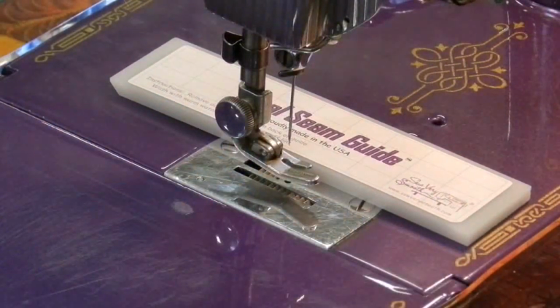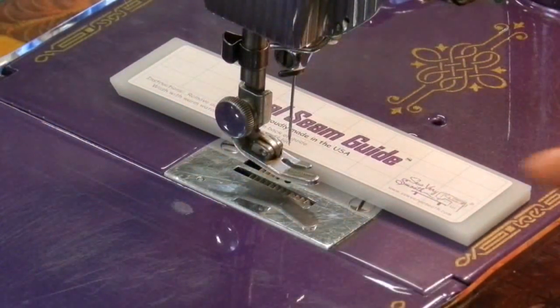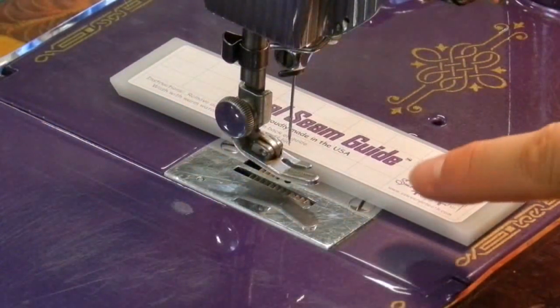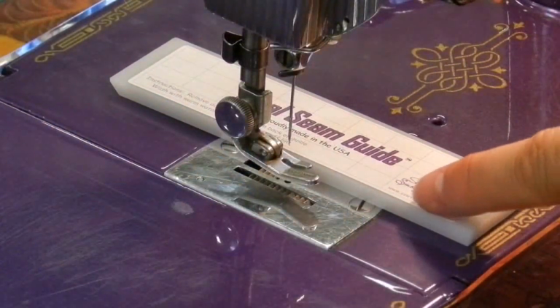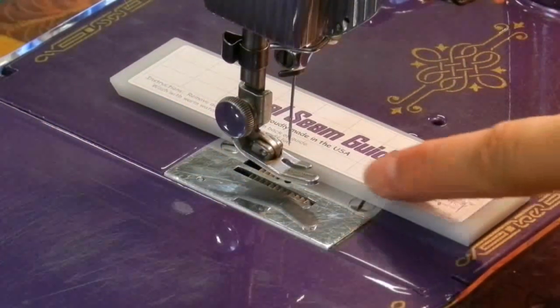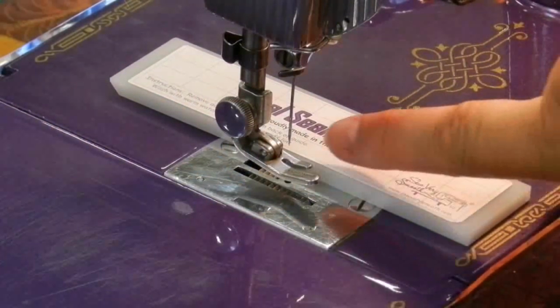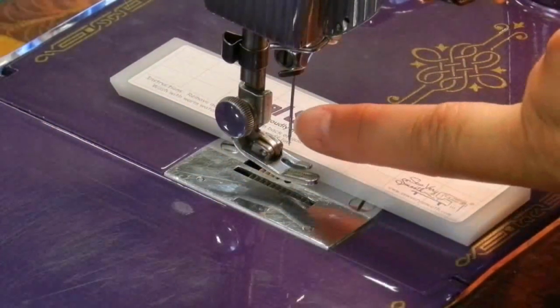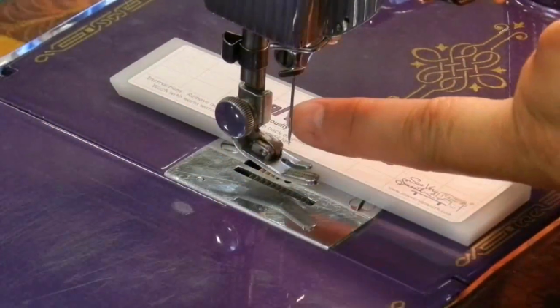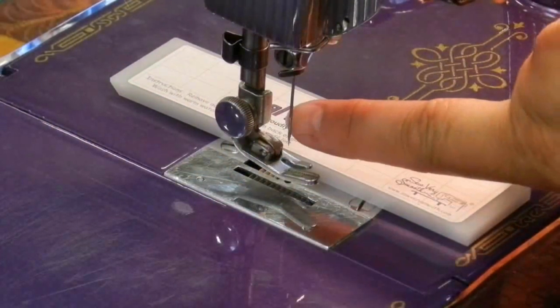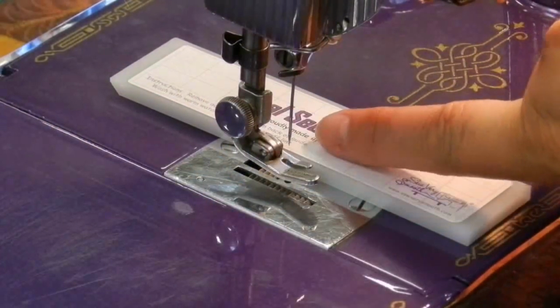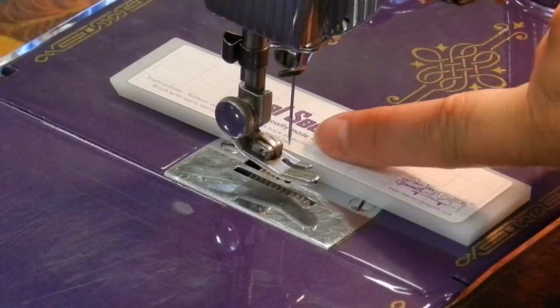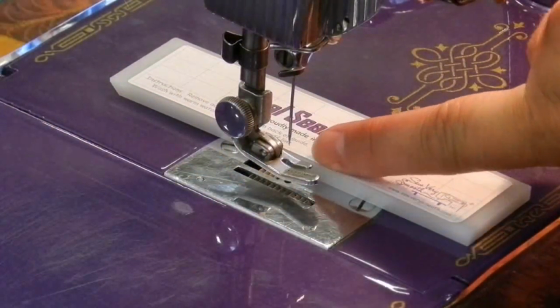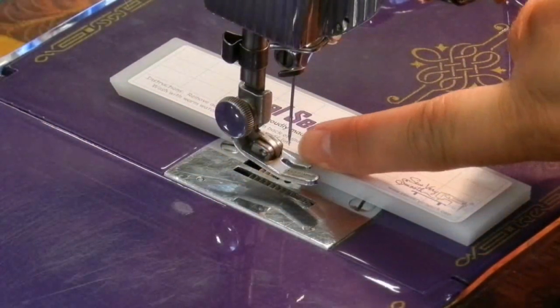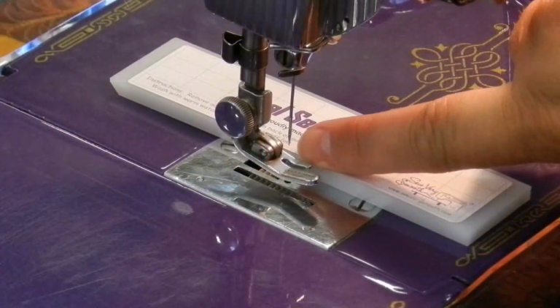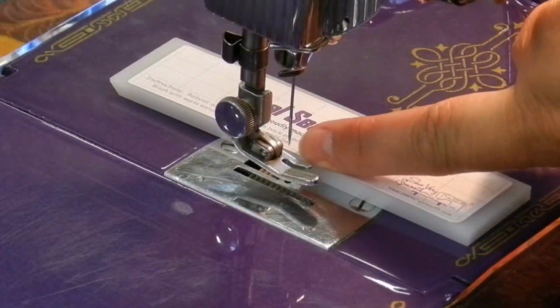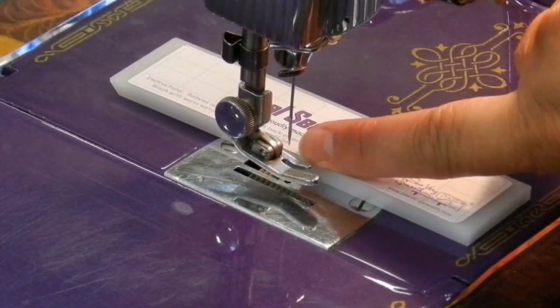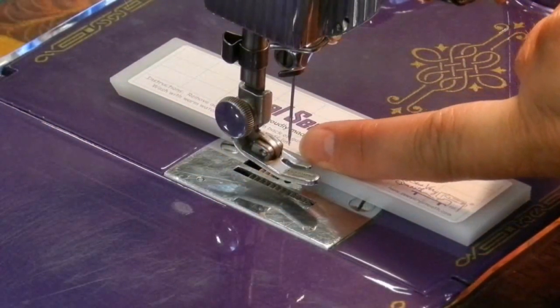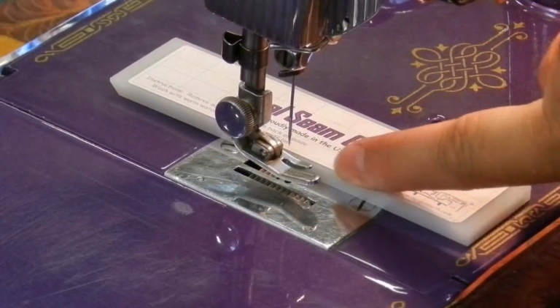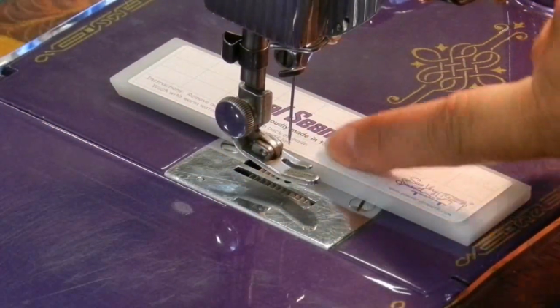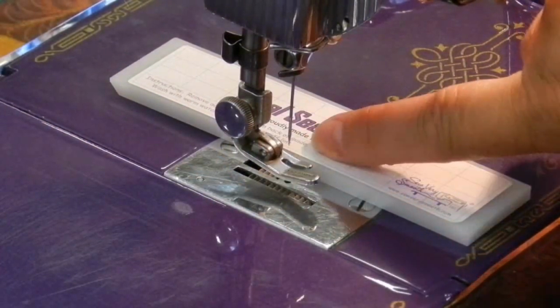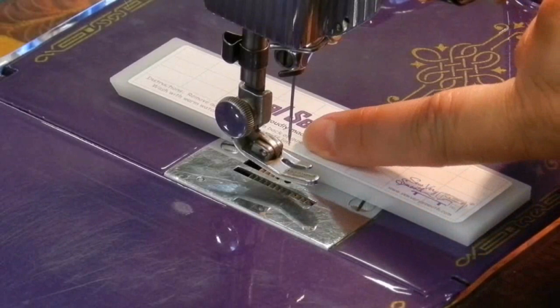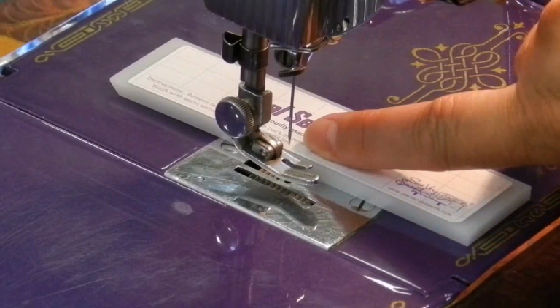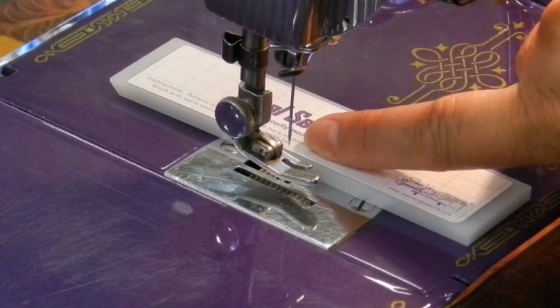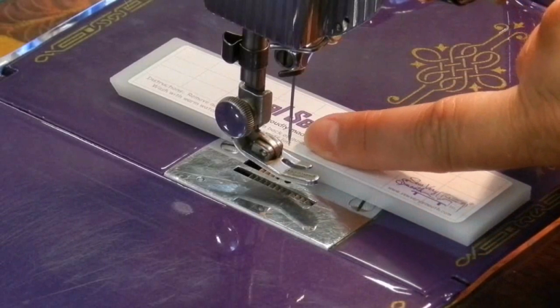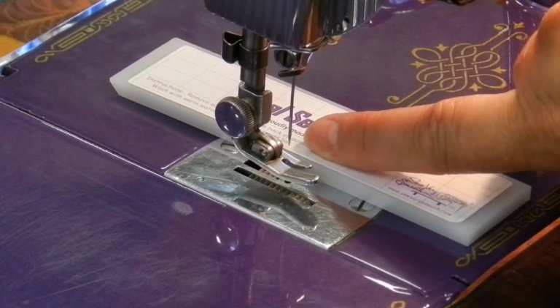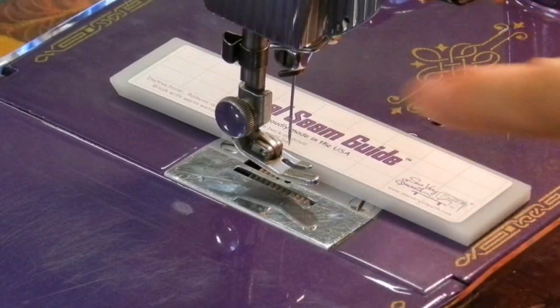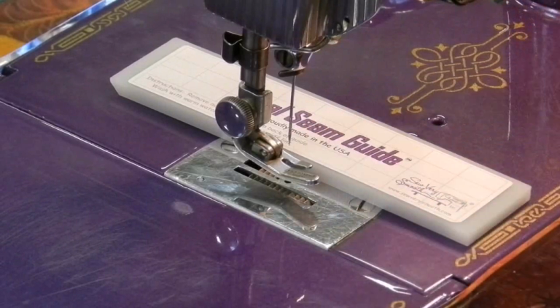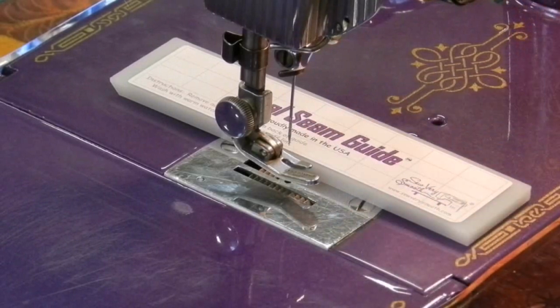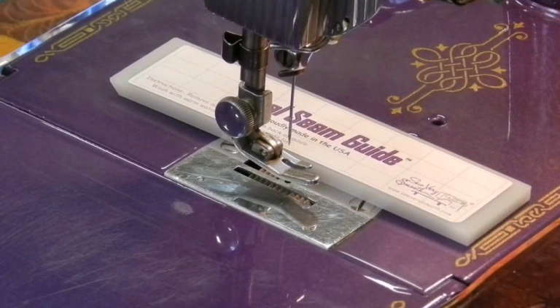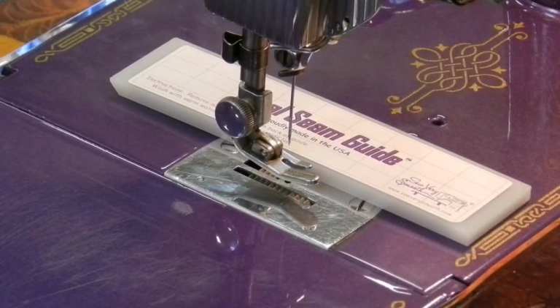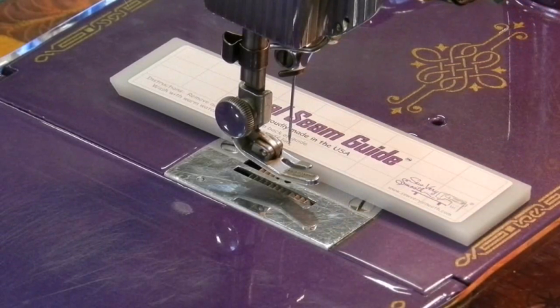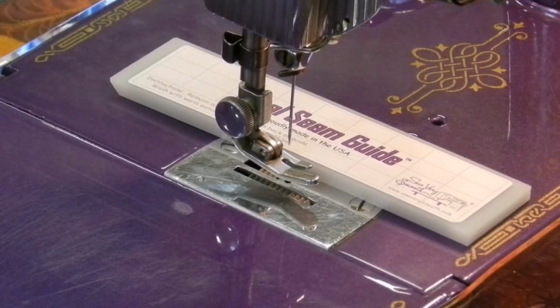And now you have, from the needle to the edge of the guide, a perfect quarter inch to do your quilting.